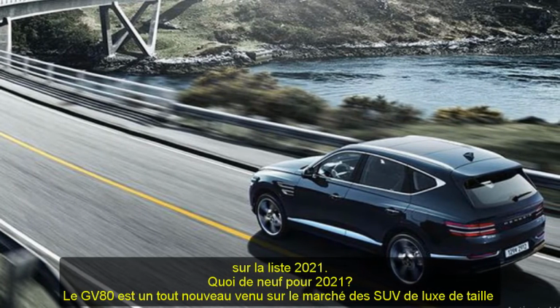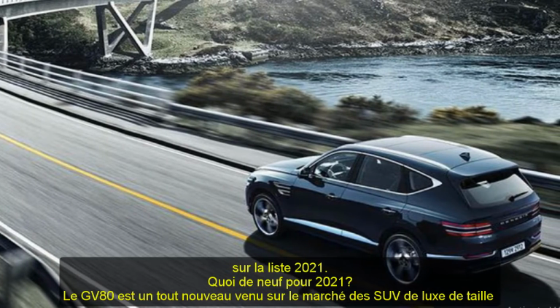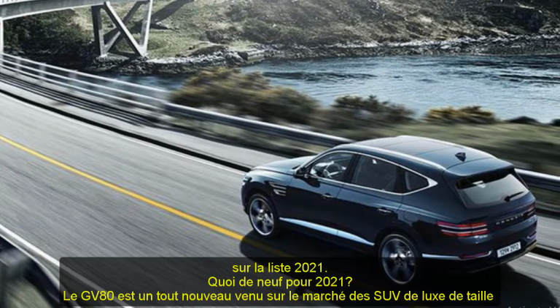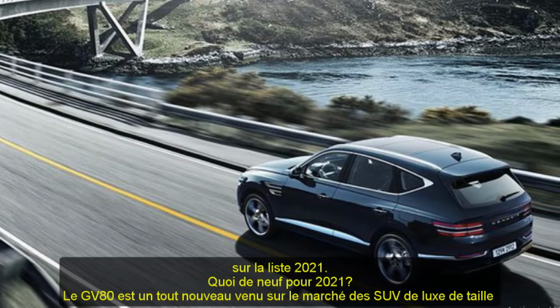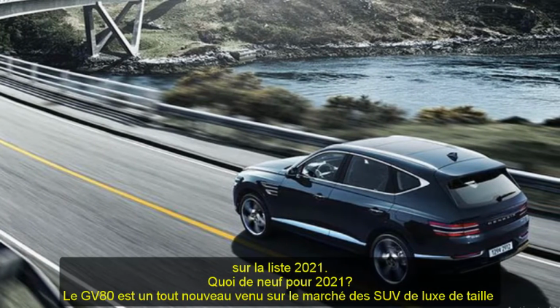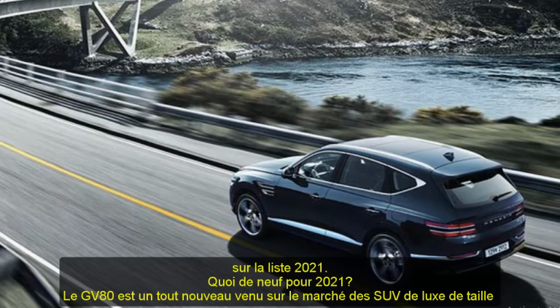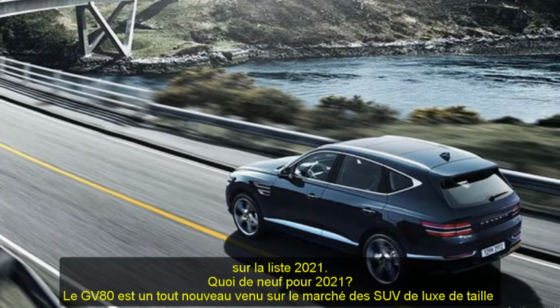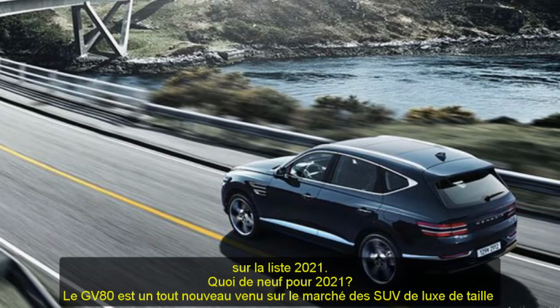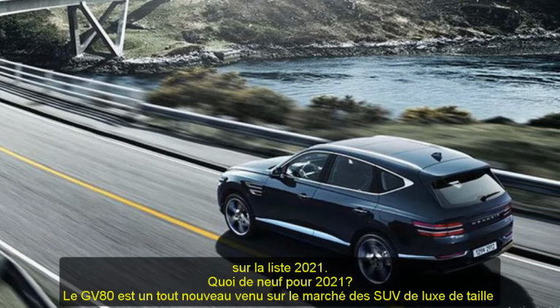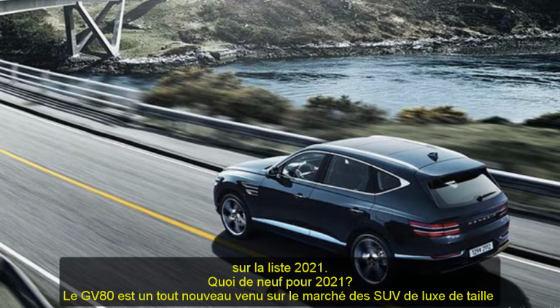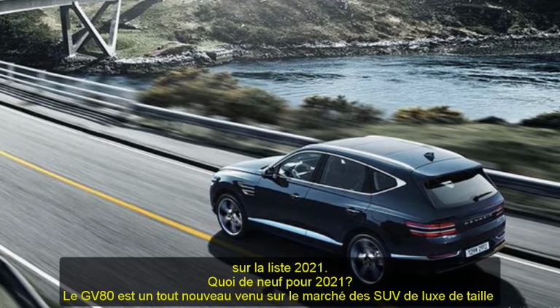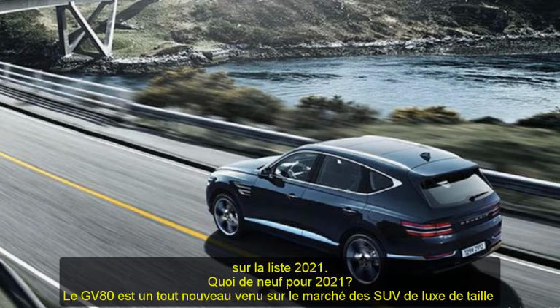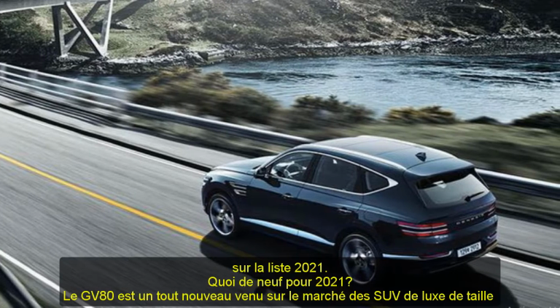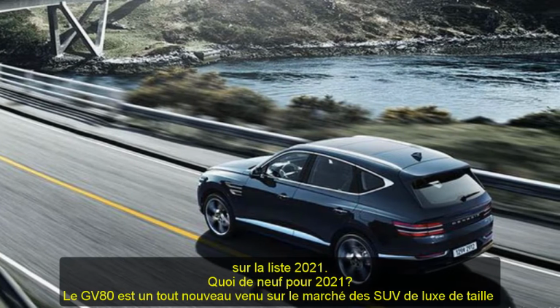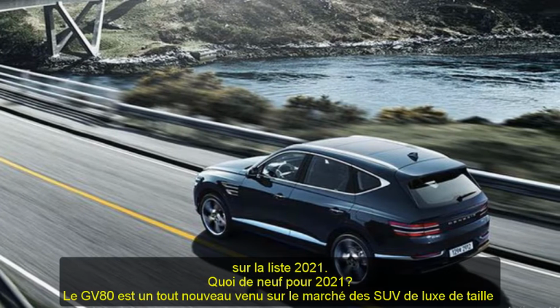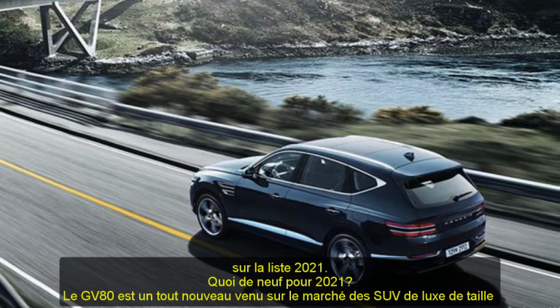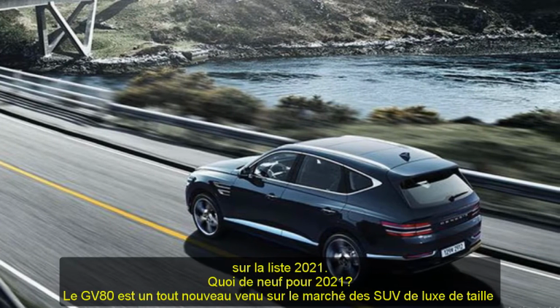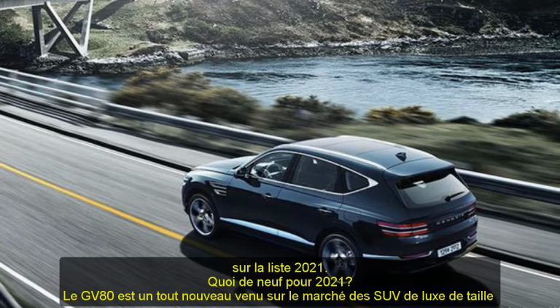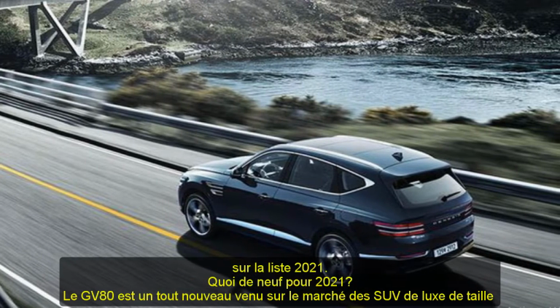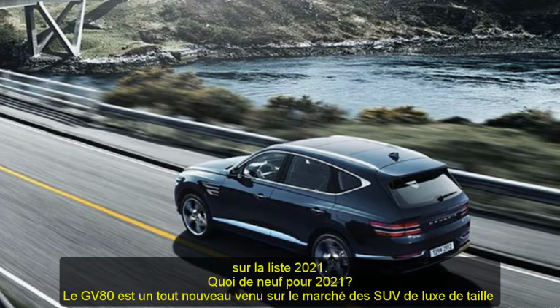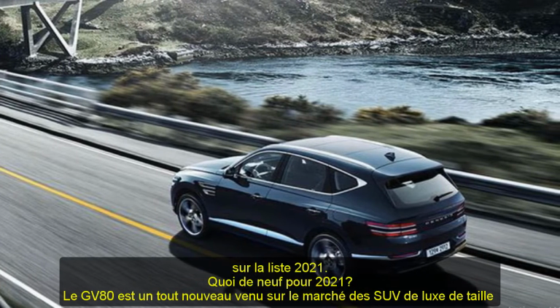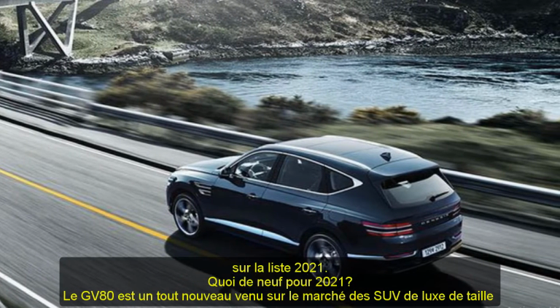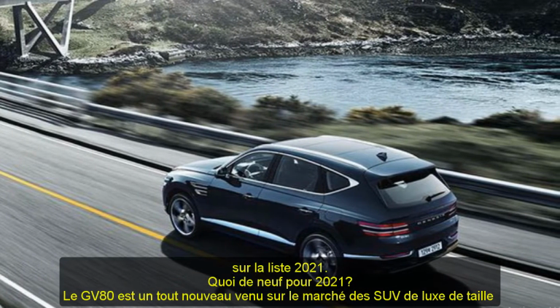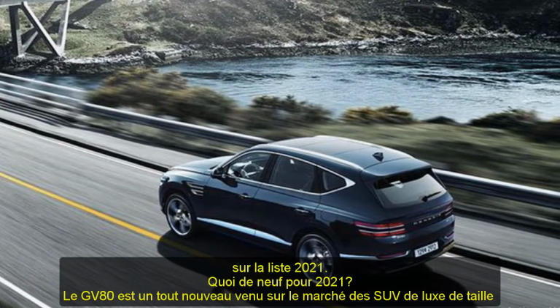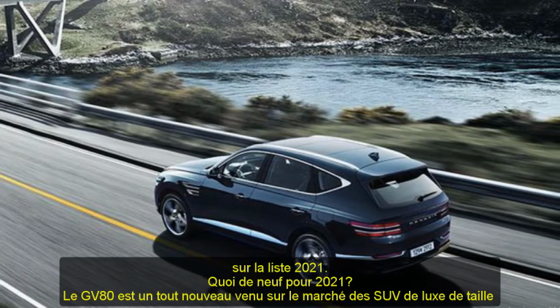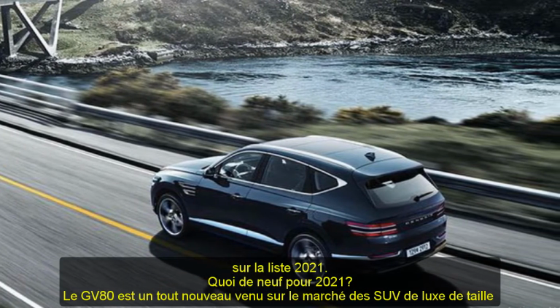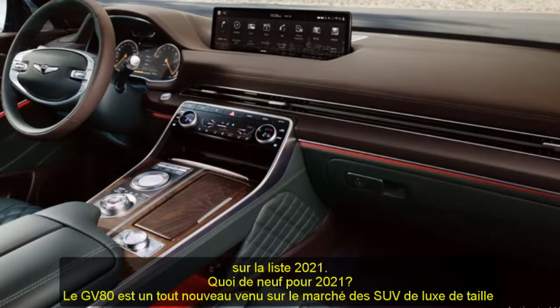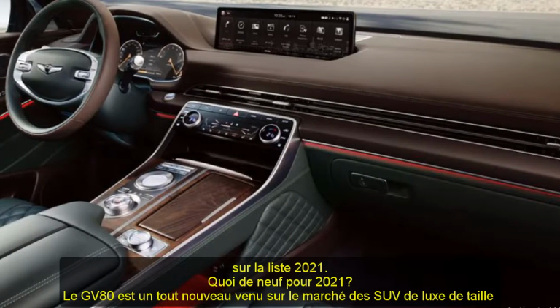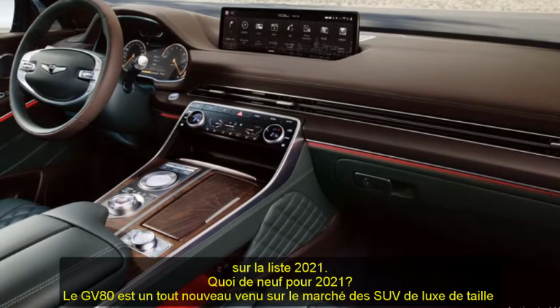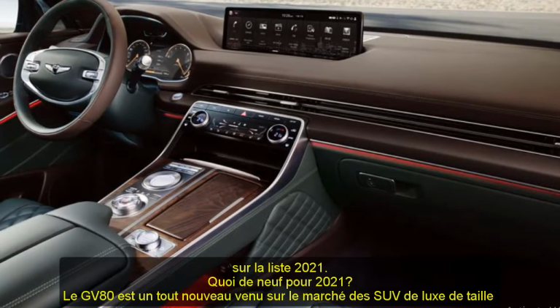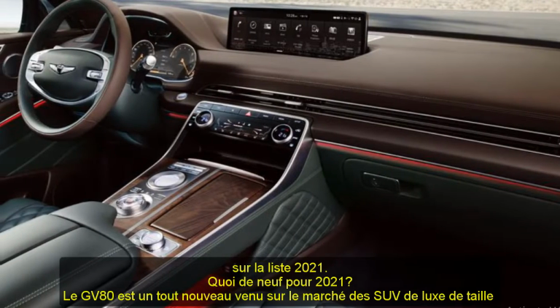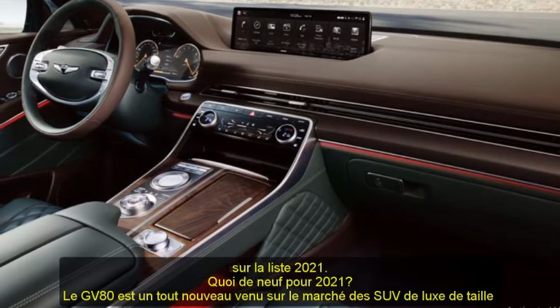The GV80 is a brand-new entrant into the midsize luxury SUV marketplace and is also the Genesis brand's first SUV.